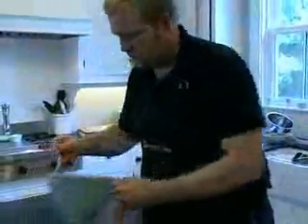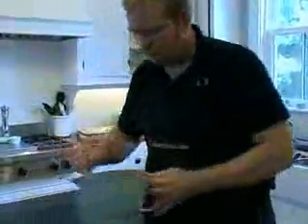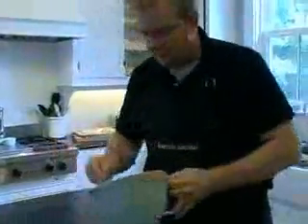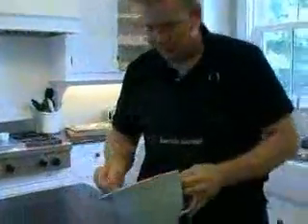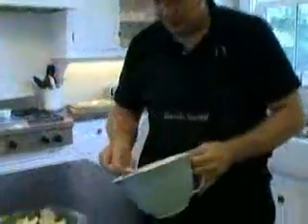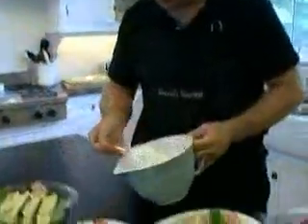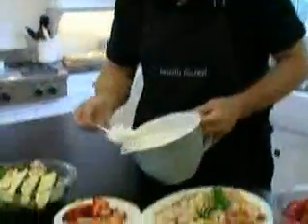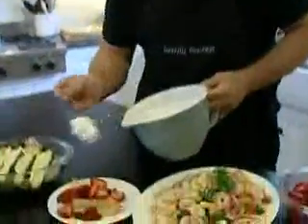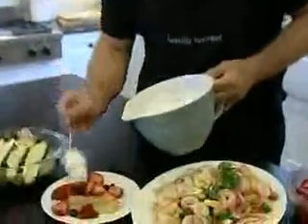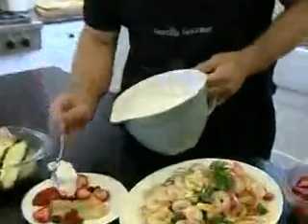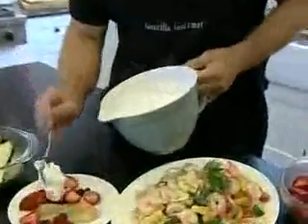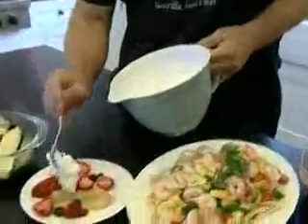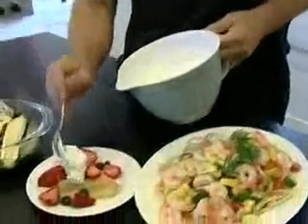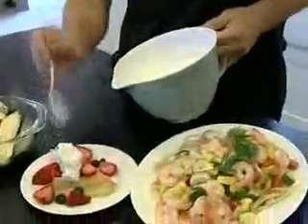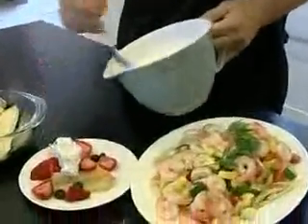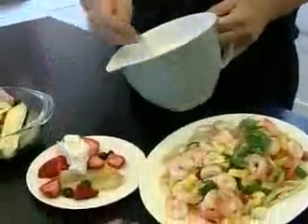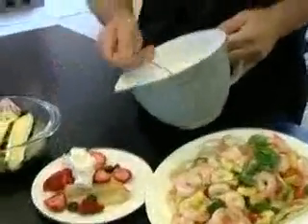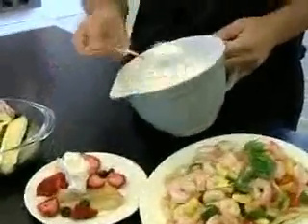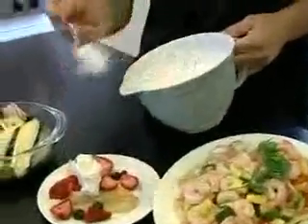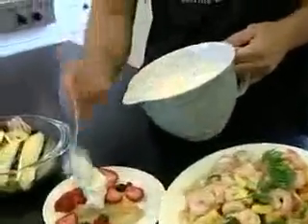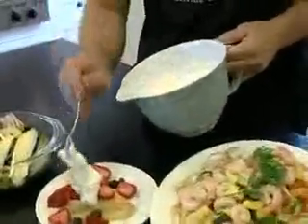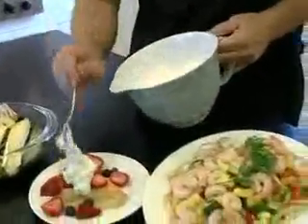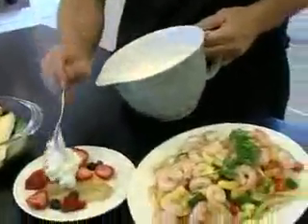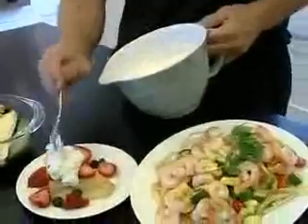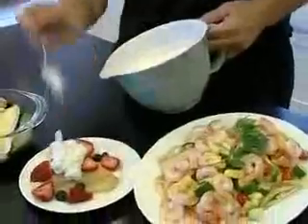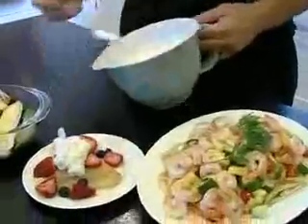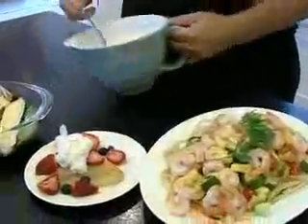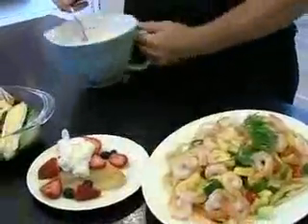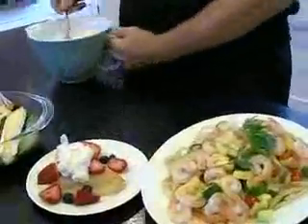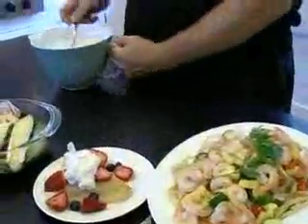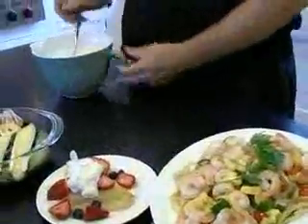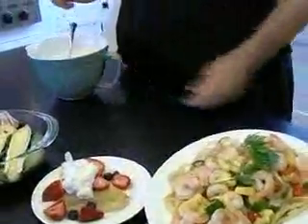Some of that nice fresh whipped cream we just made. Oh yeah! The best part, right?